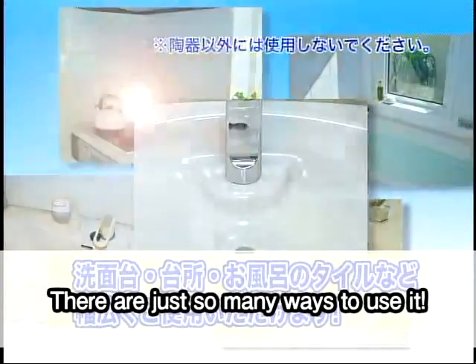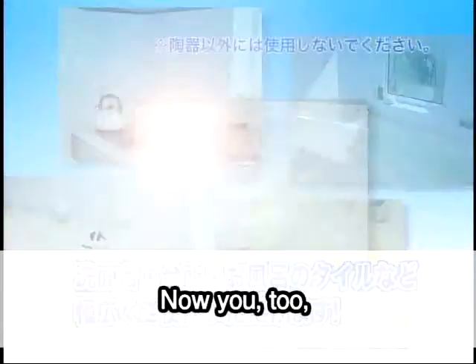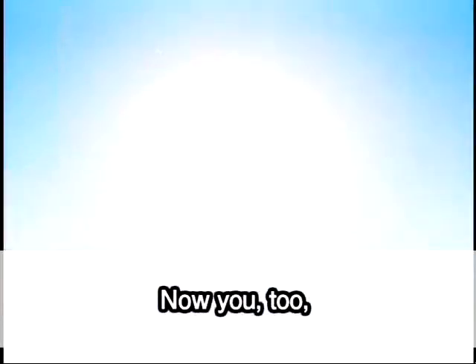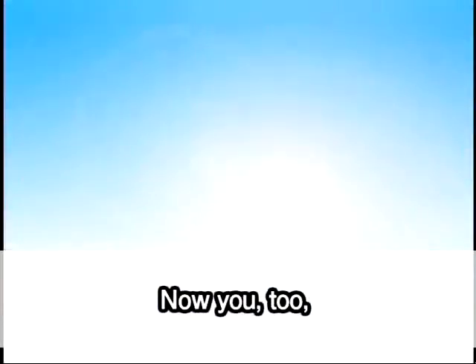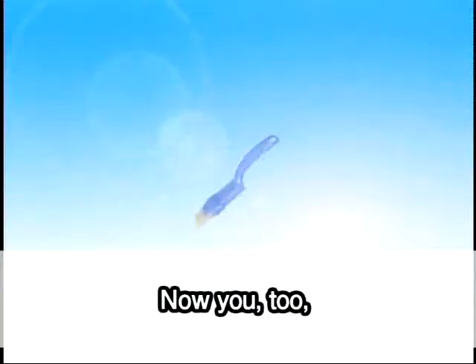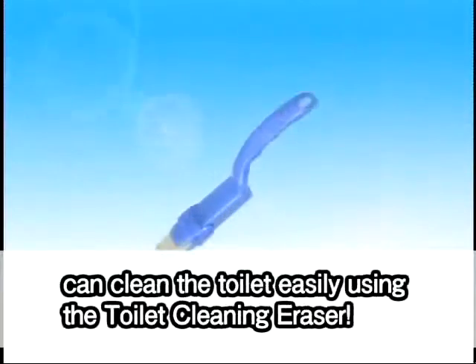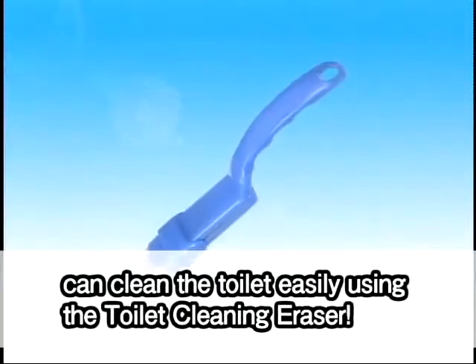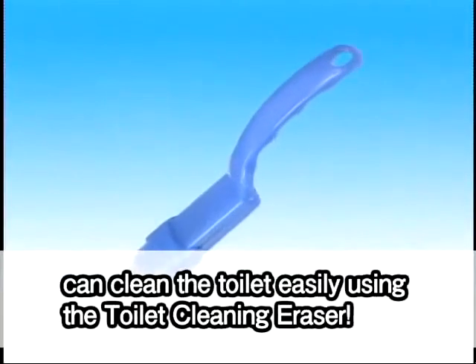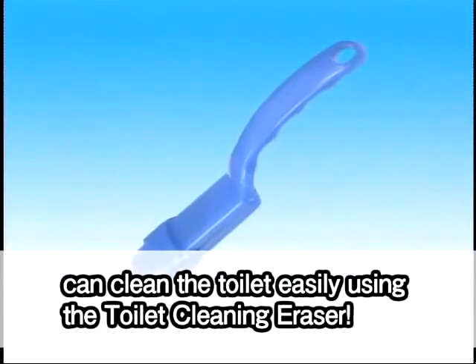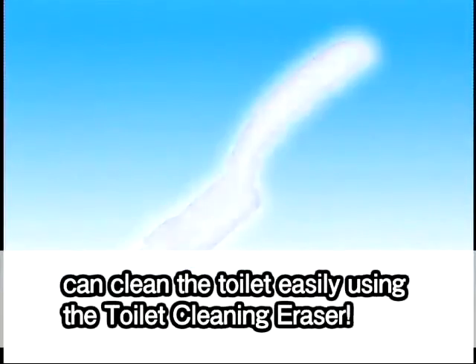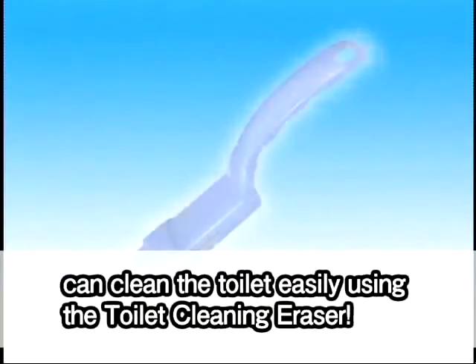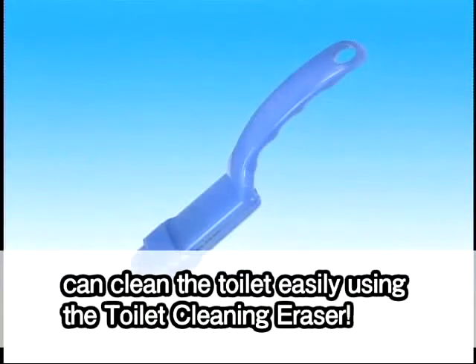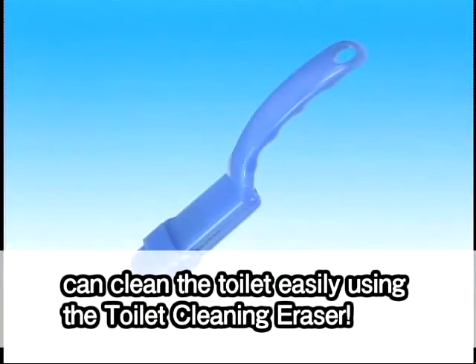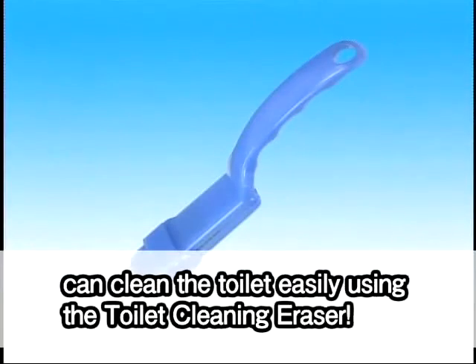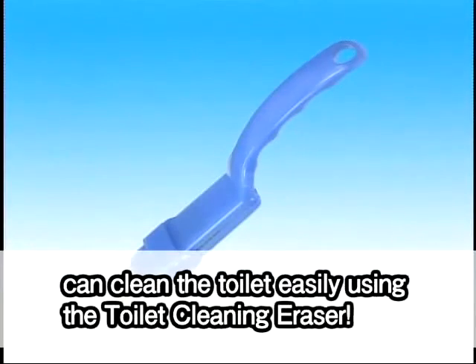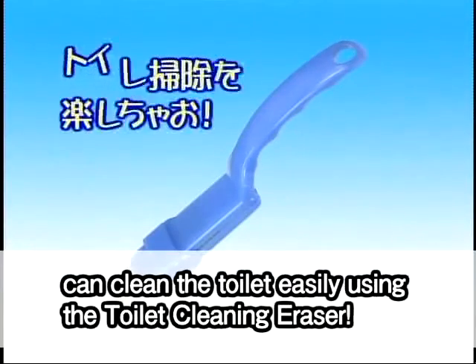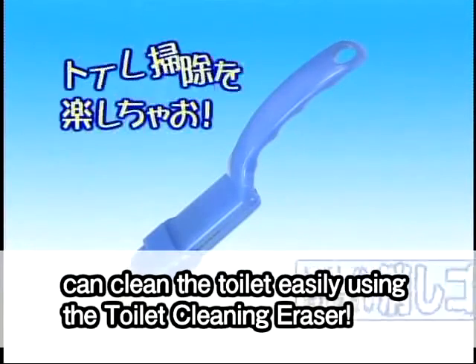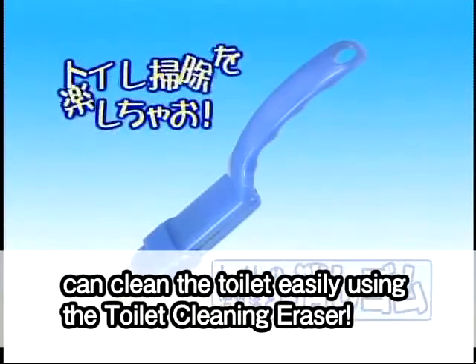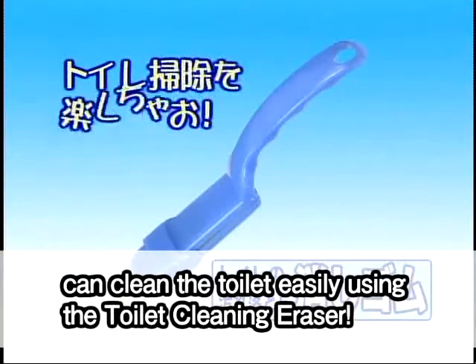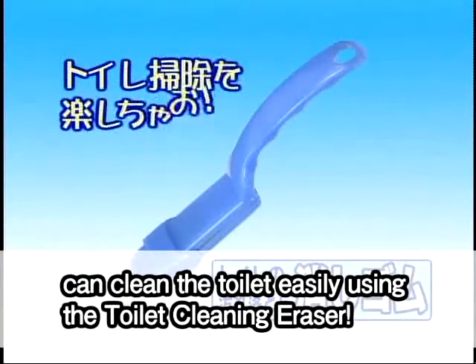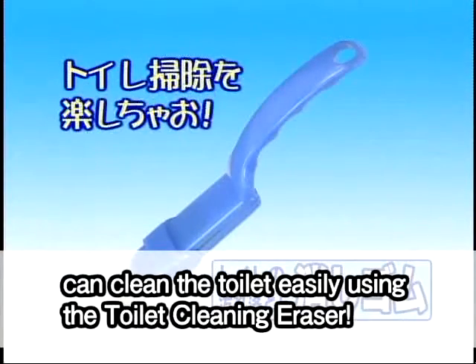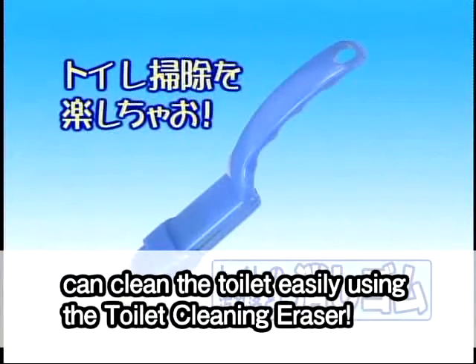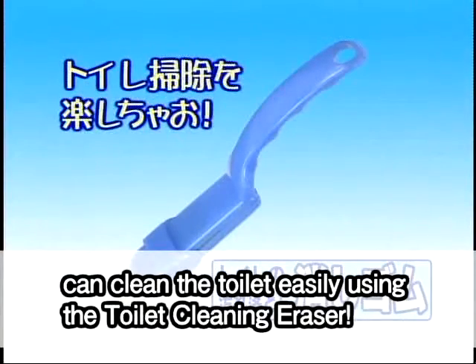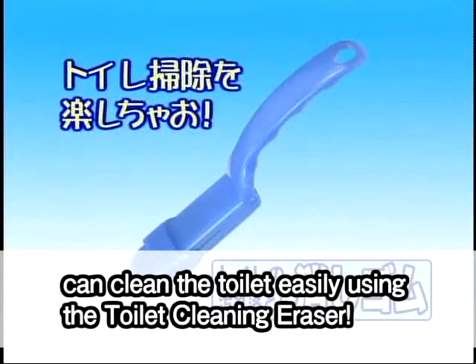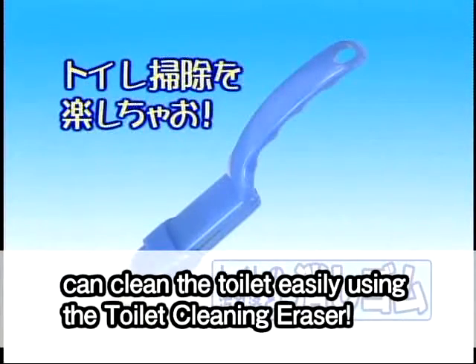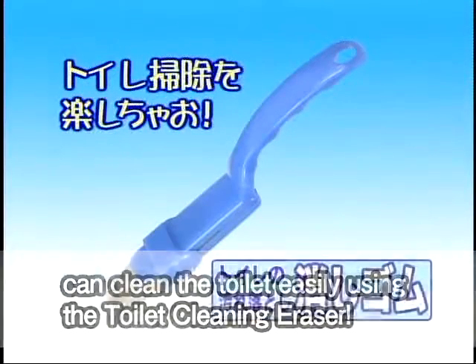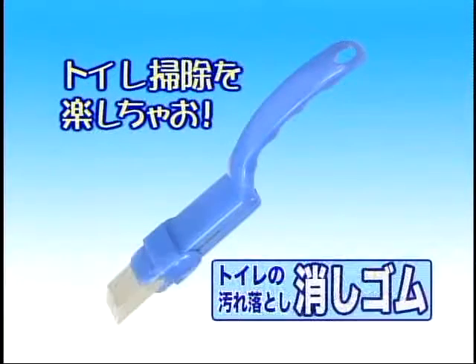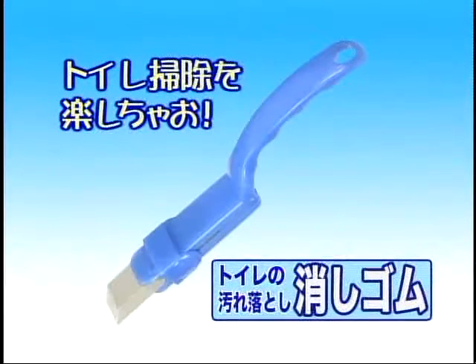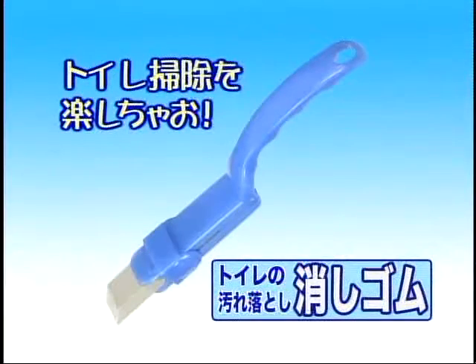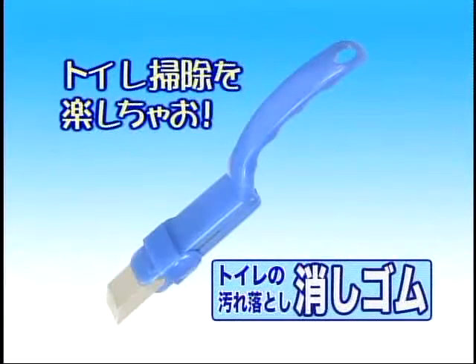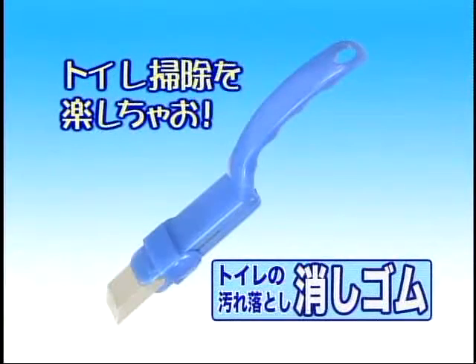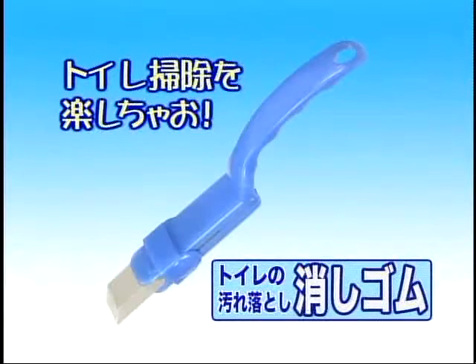Now you too can clean the toilet easily using the toilet cleaning eraser.